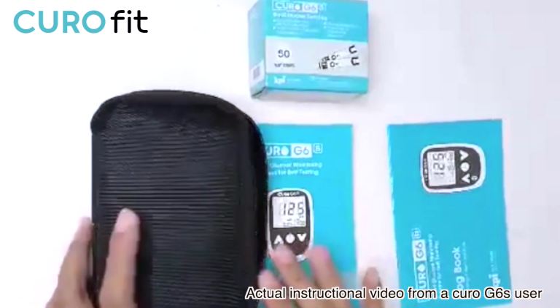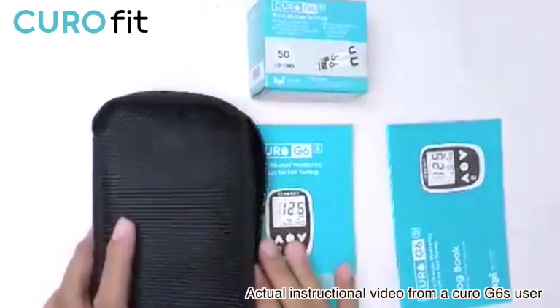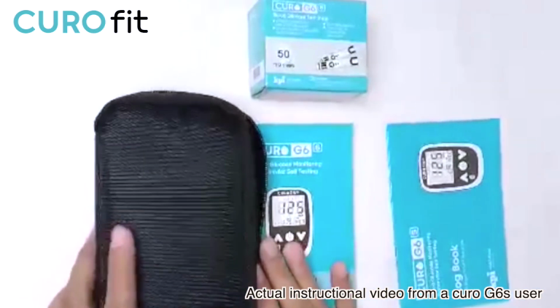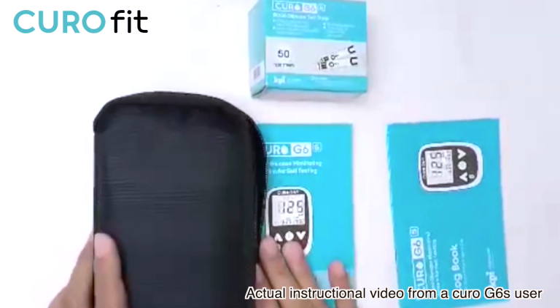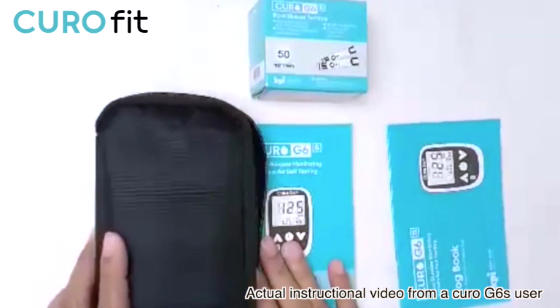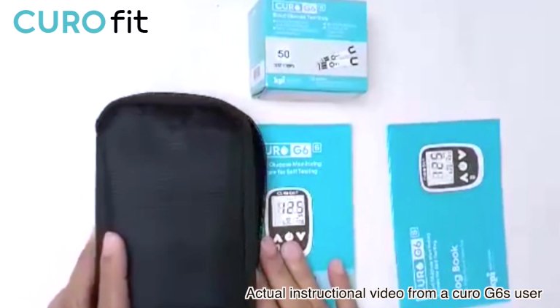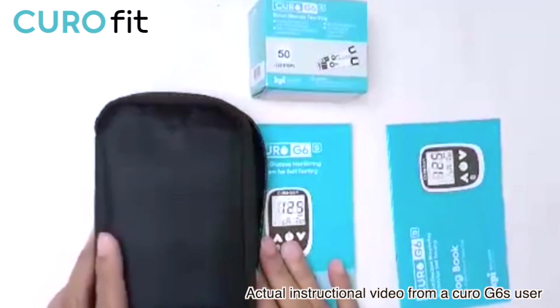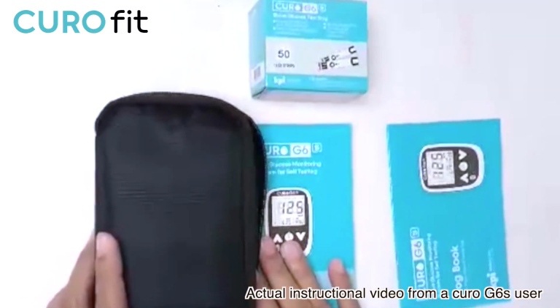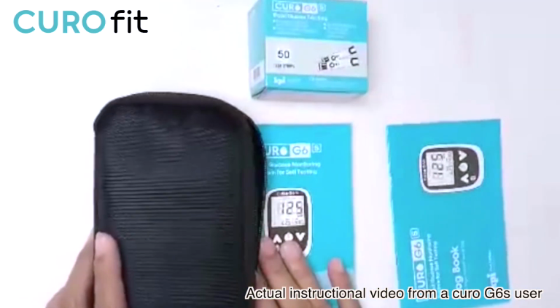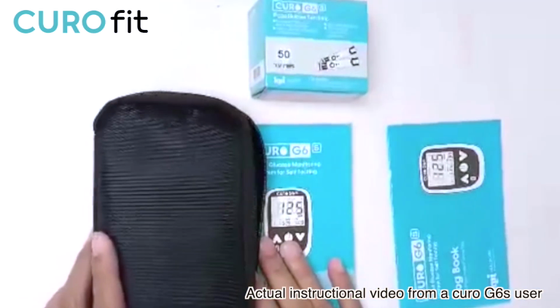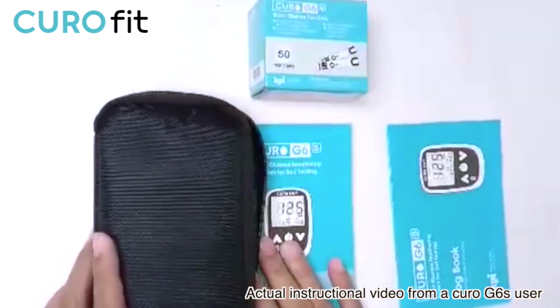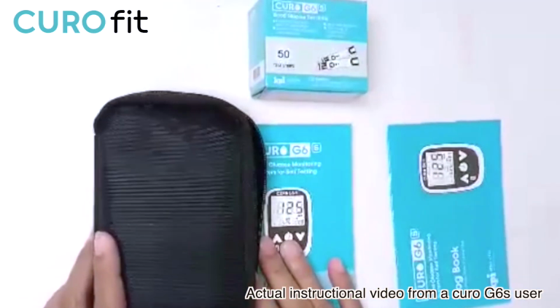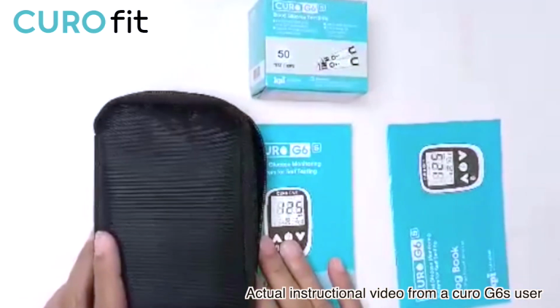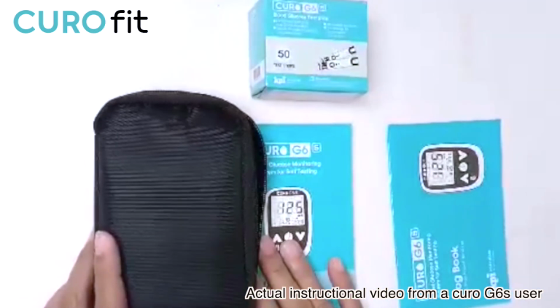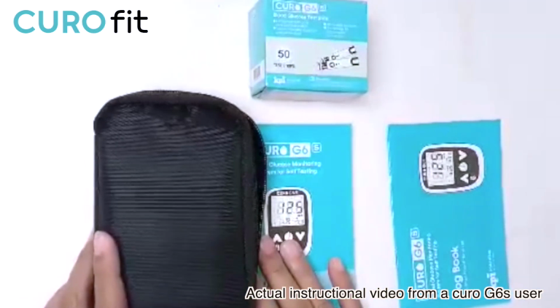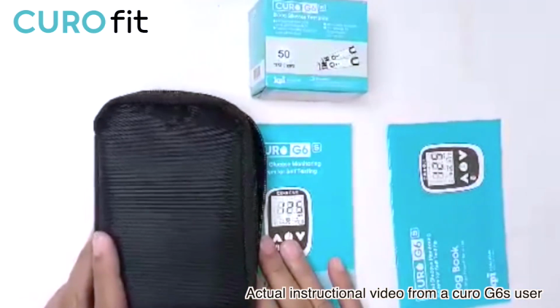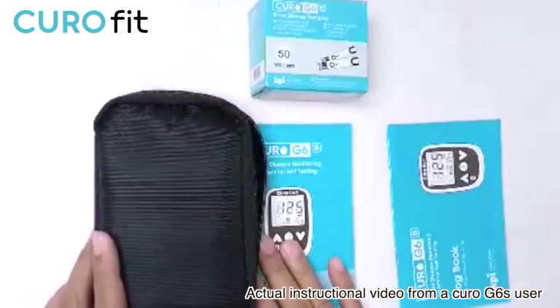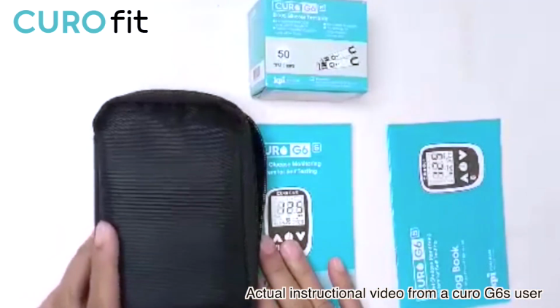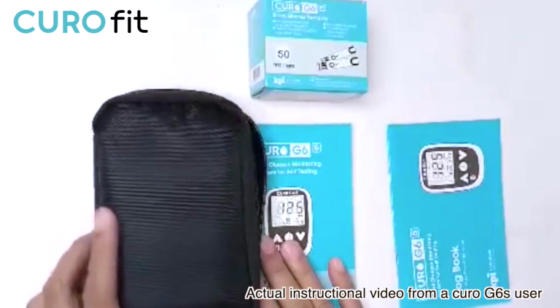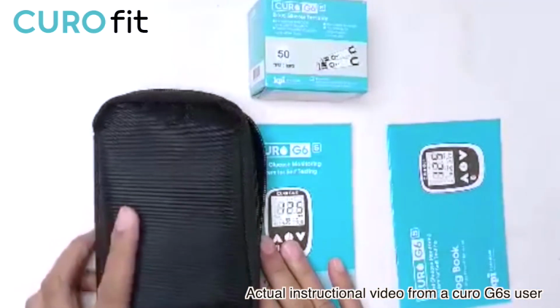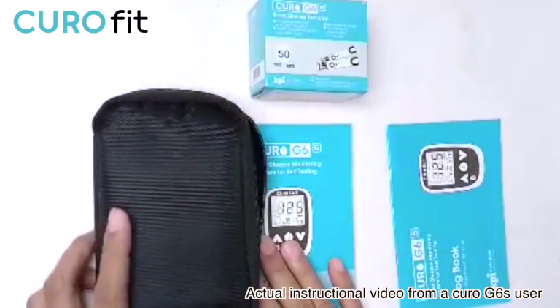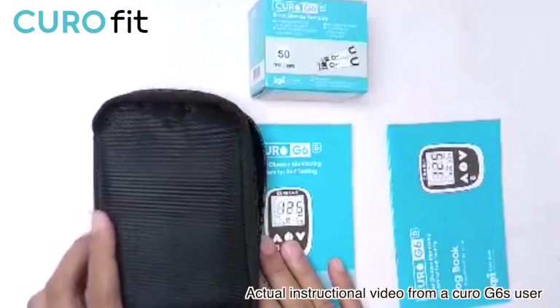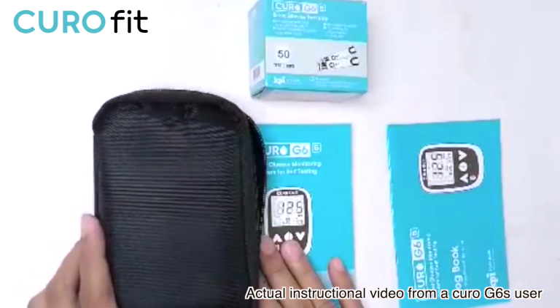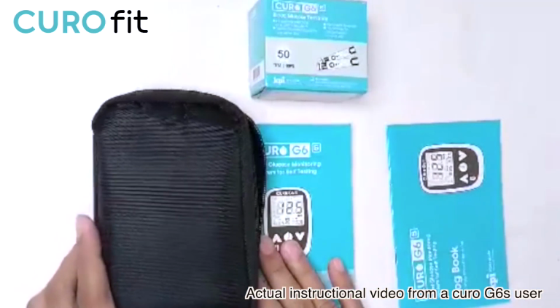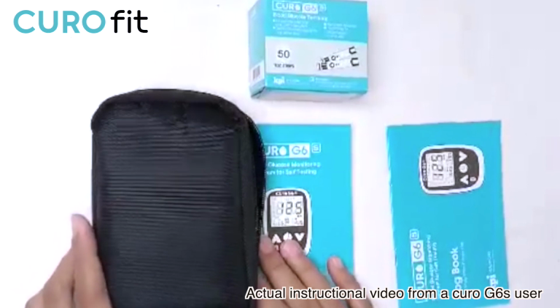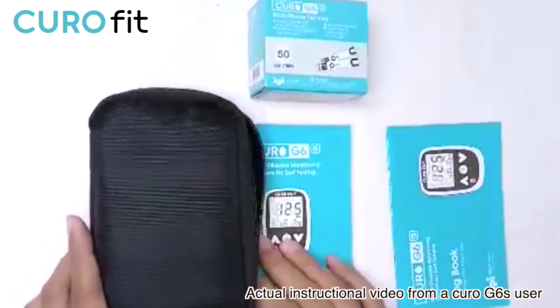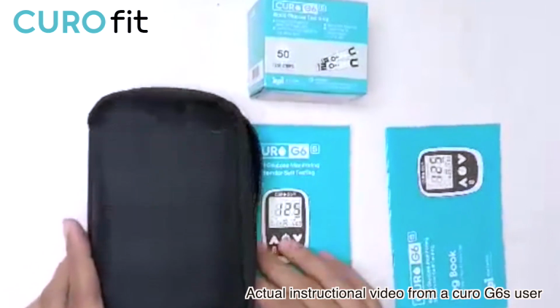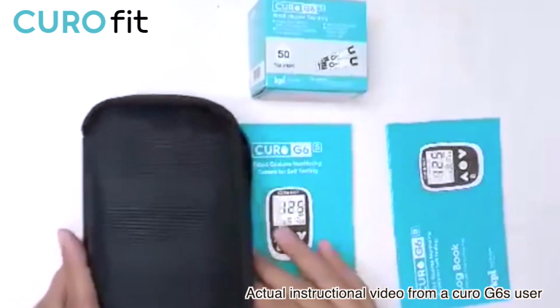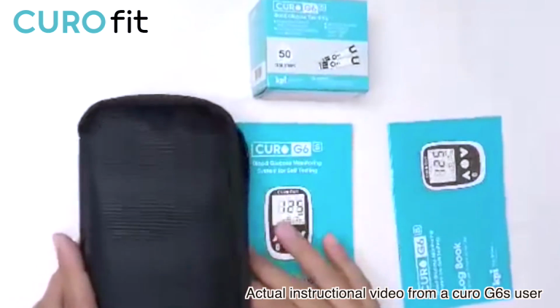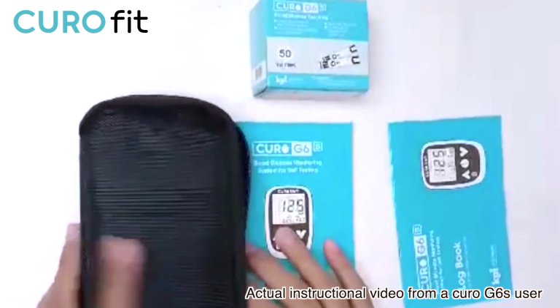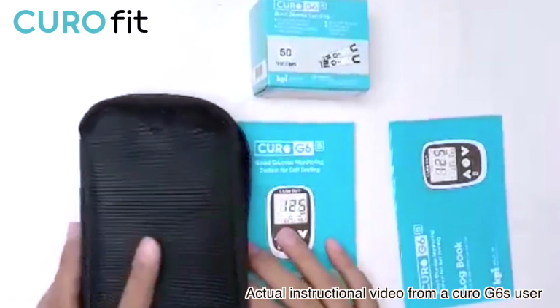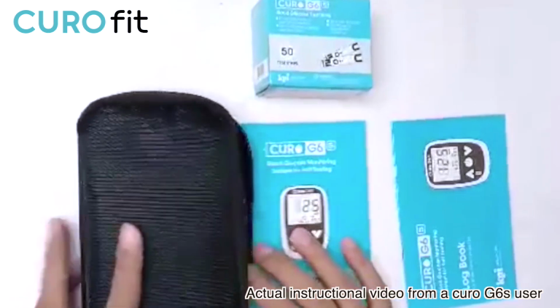In this video, I'm going to show you how to check your blood glucose level. So let's get started.